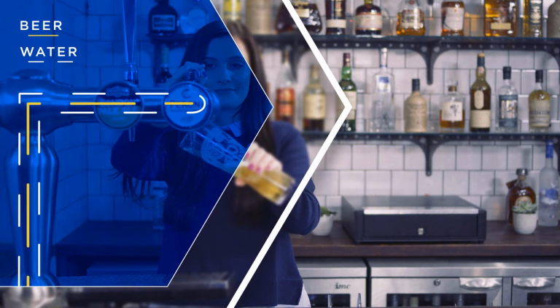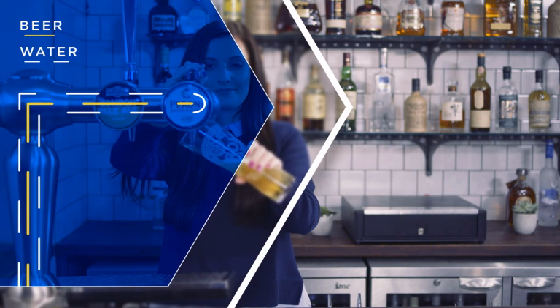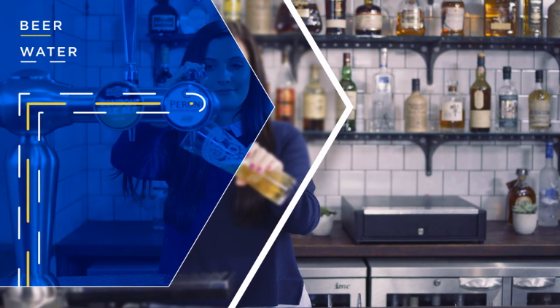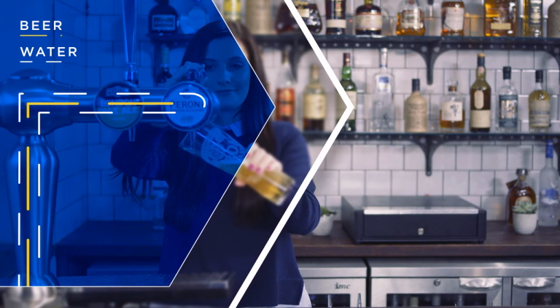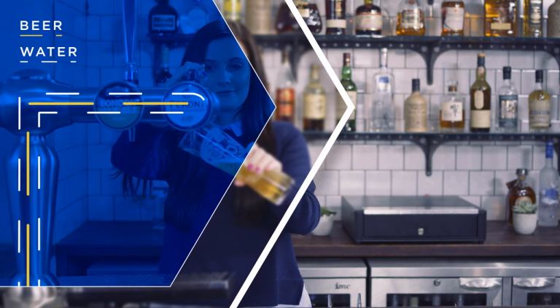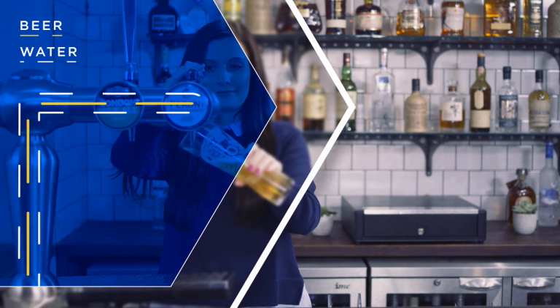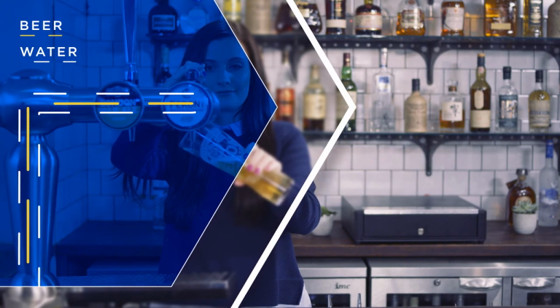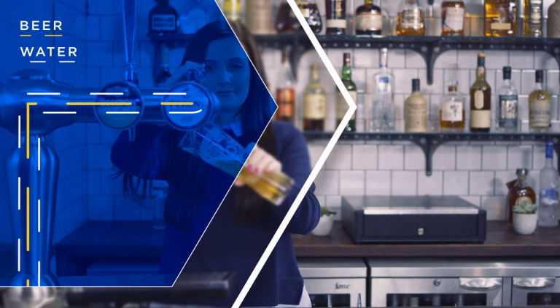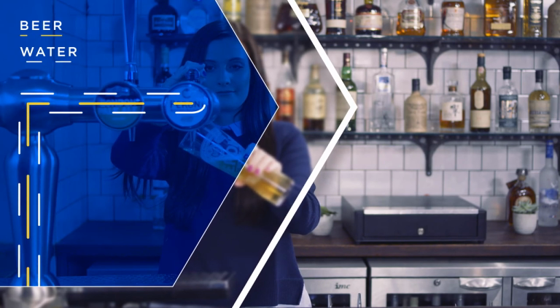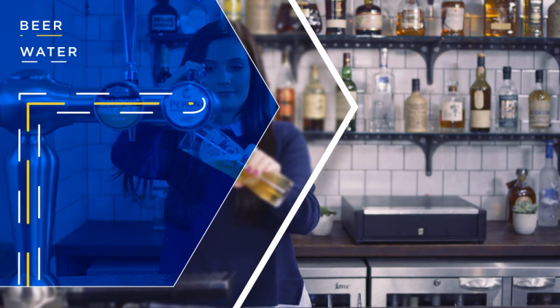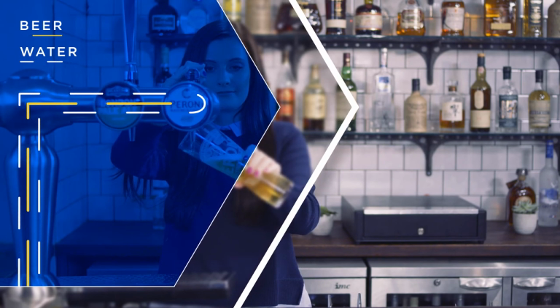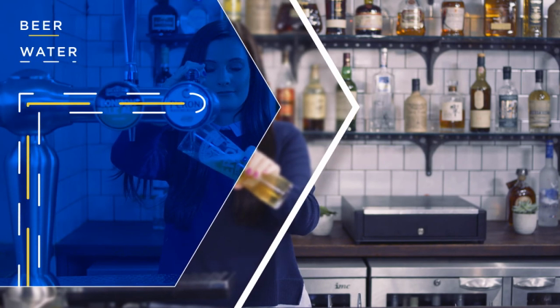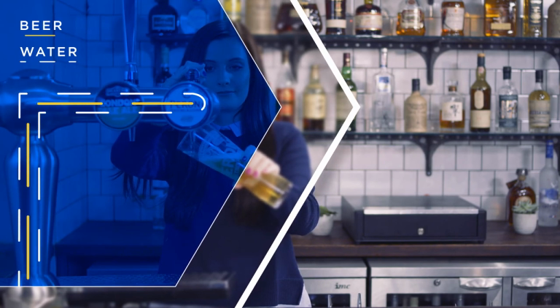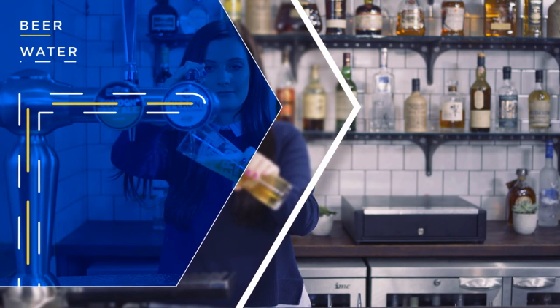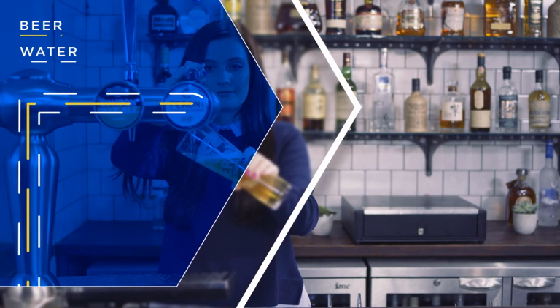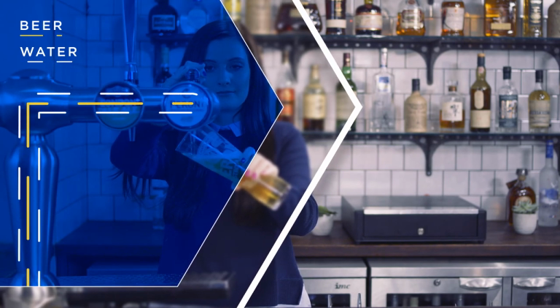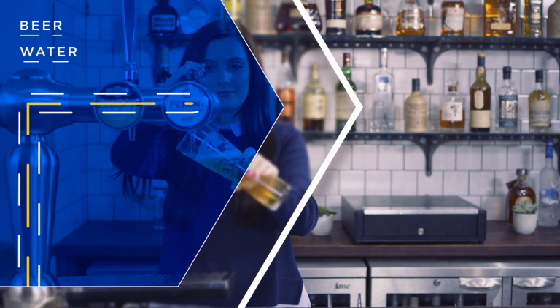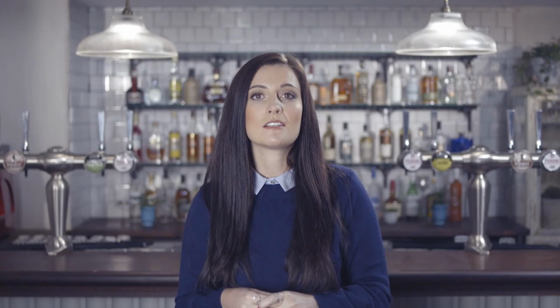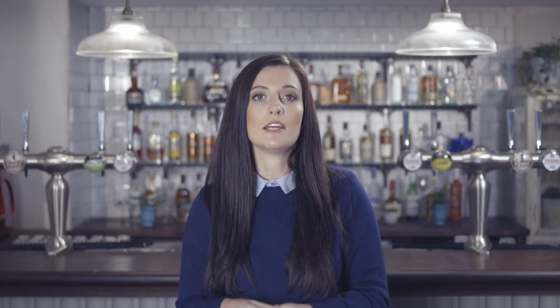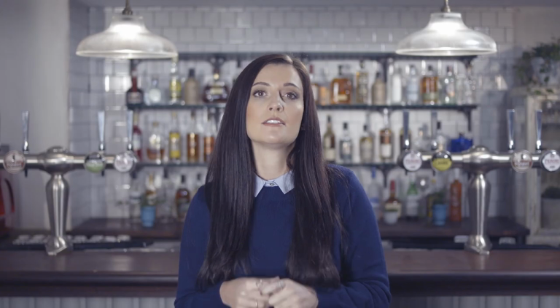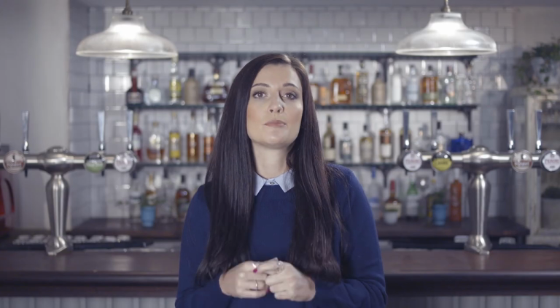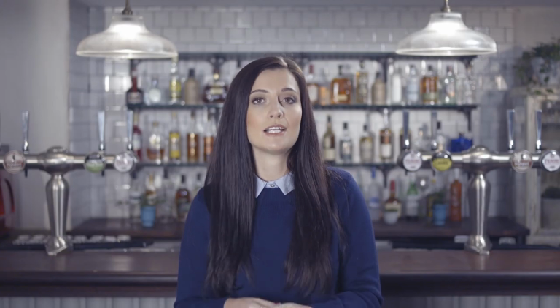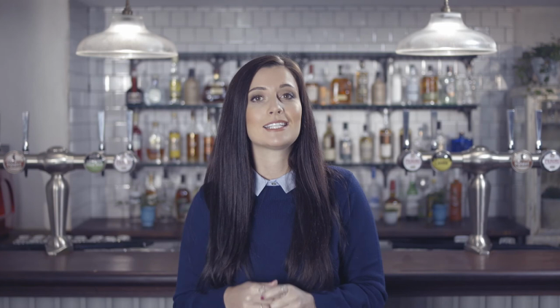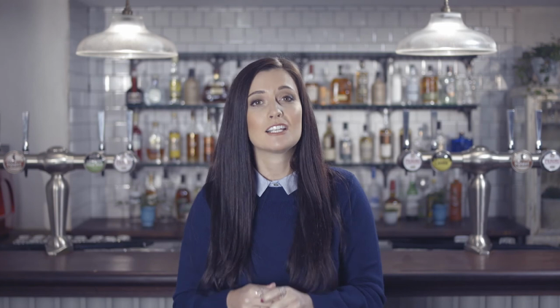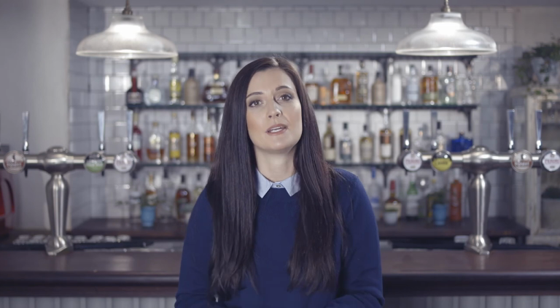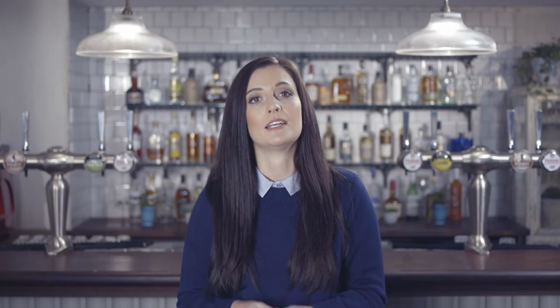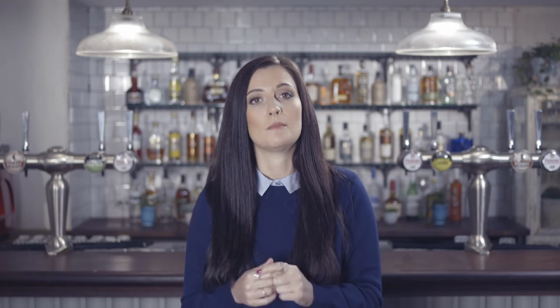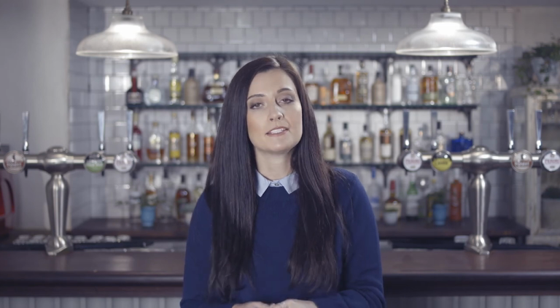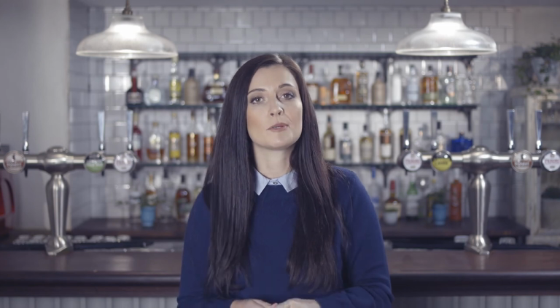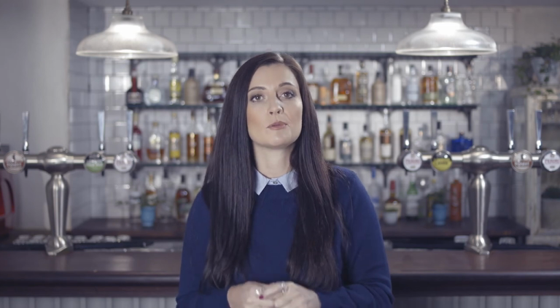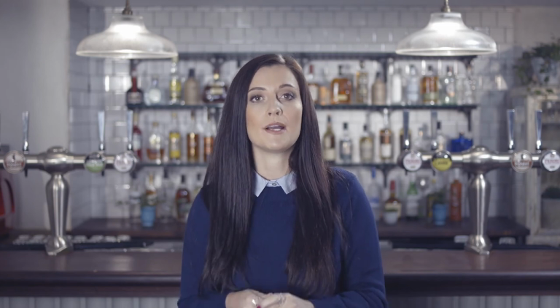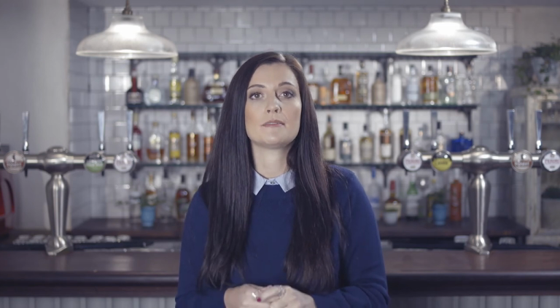It's important that the correct branded glassware is used as it's been designed to present that beer in the best possible way.